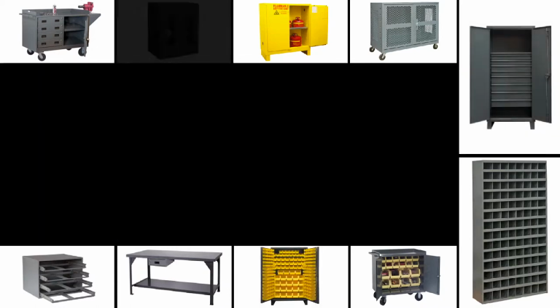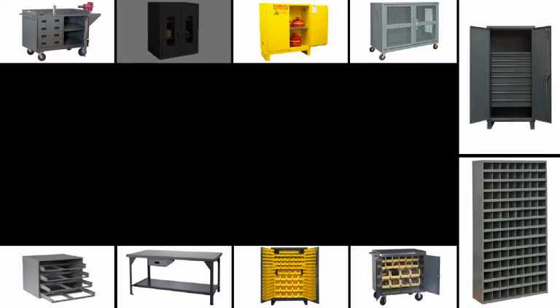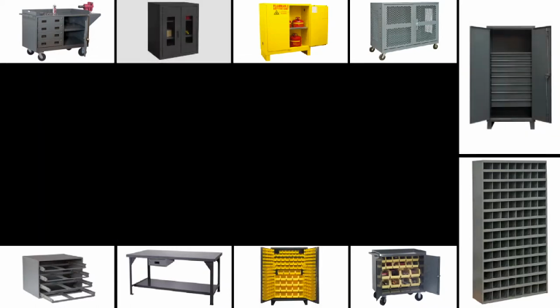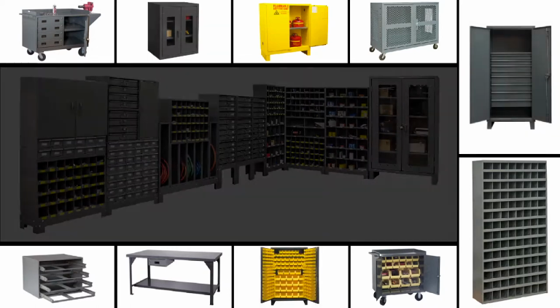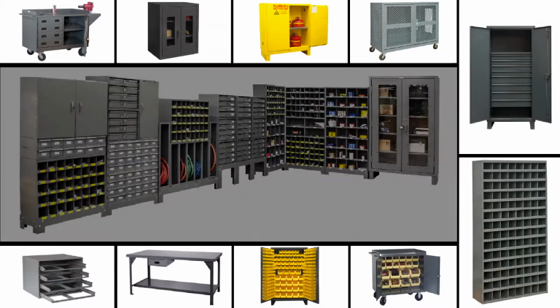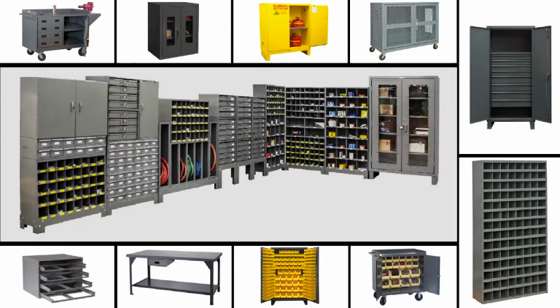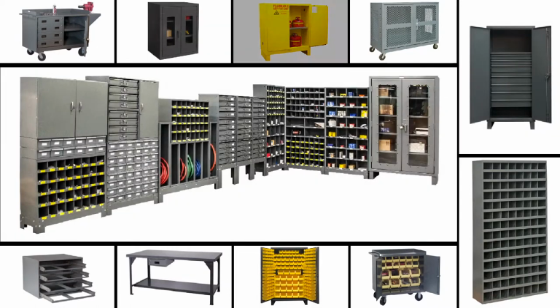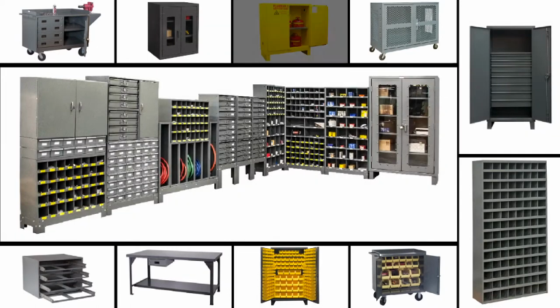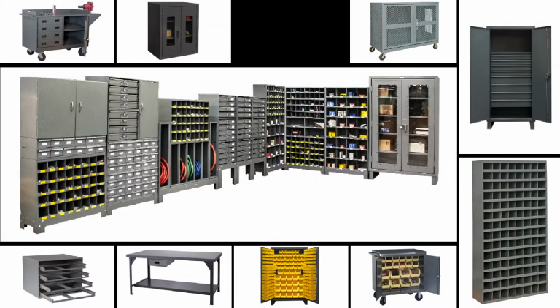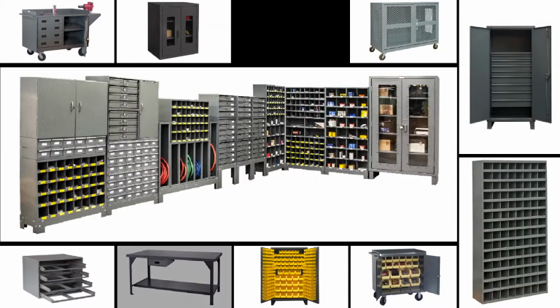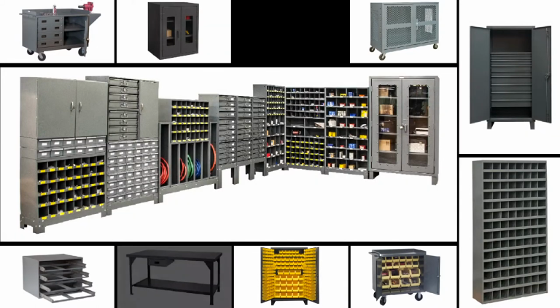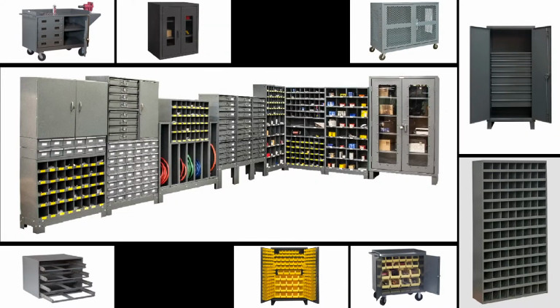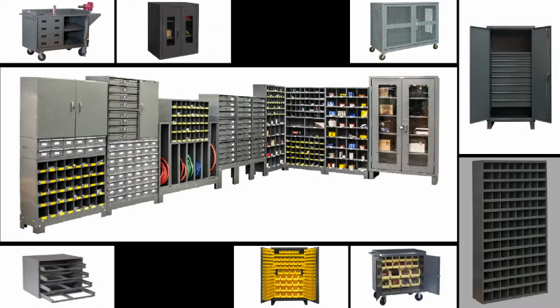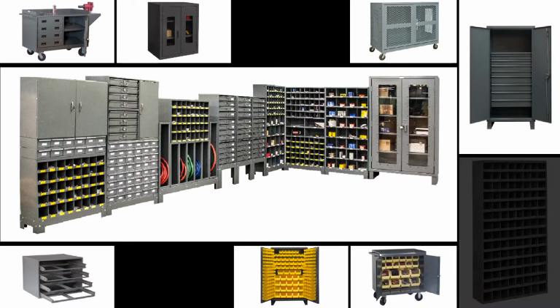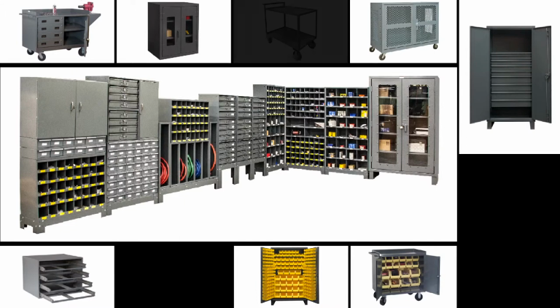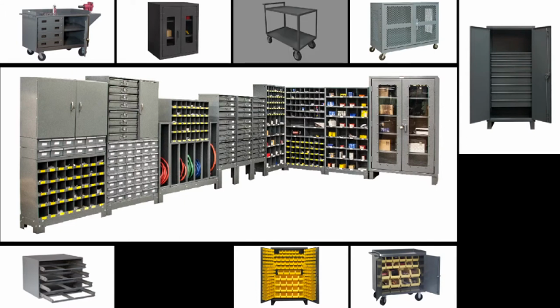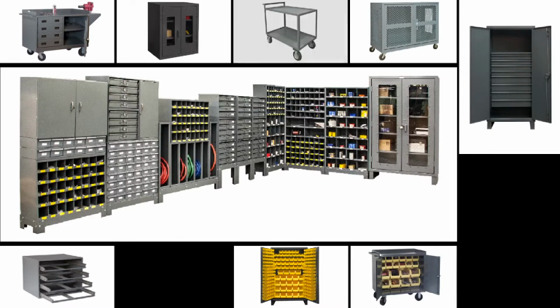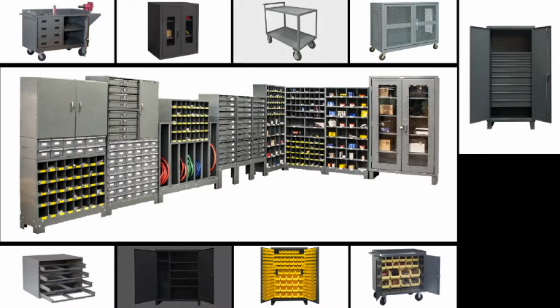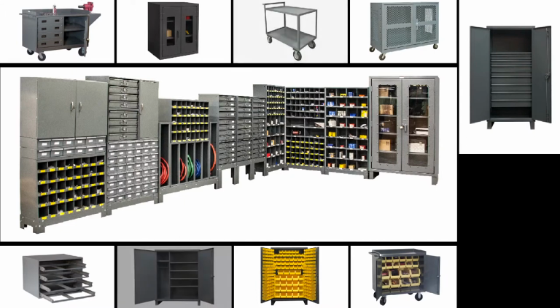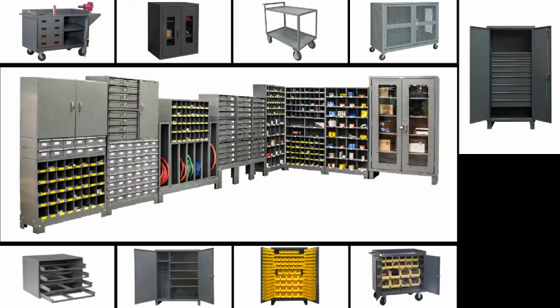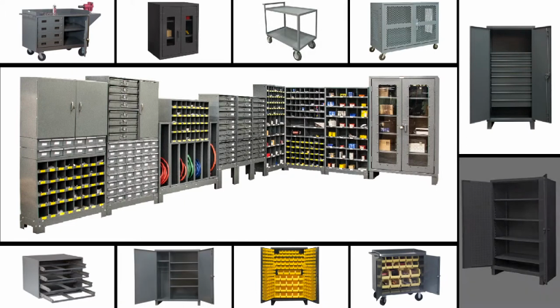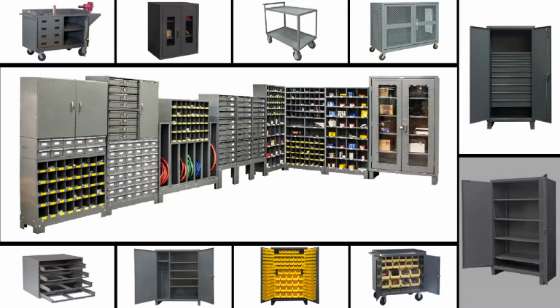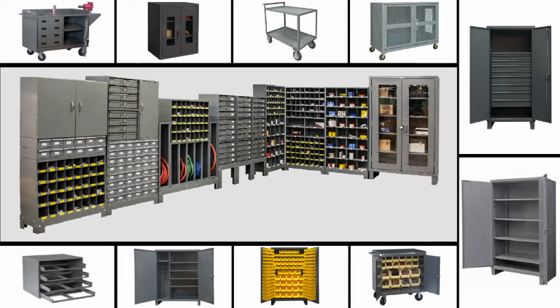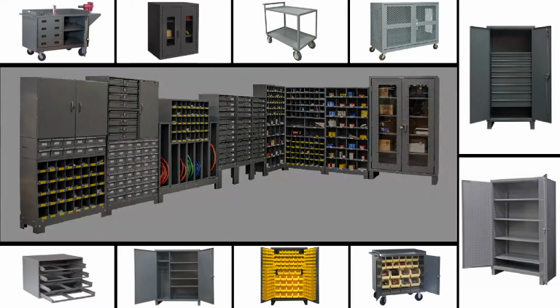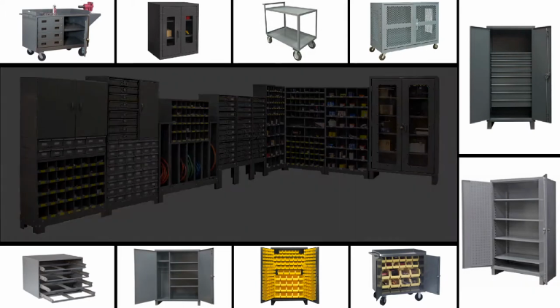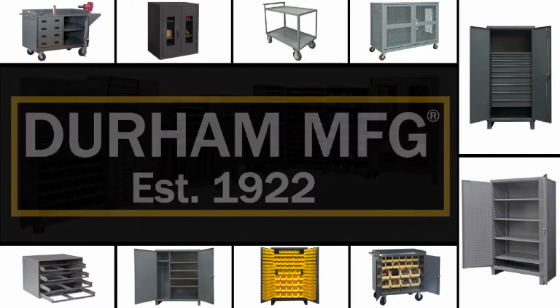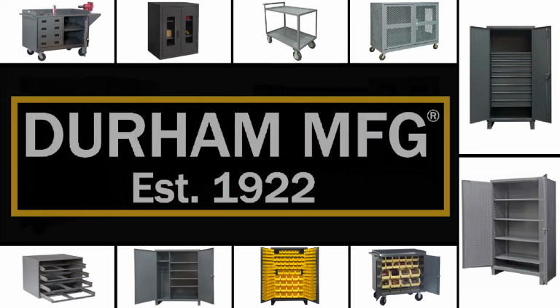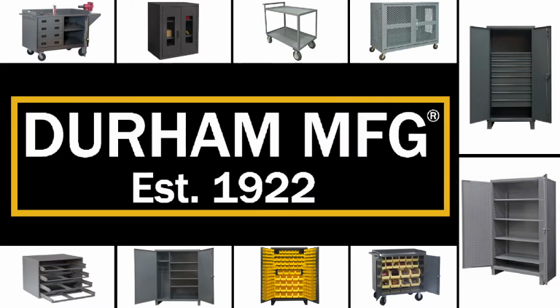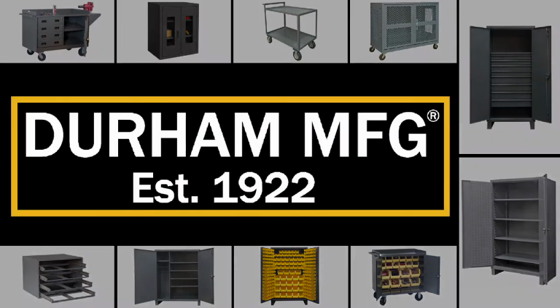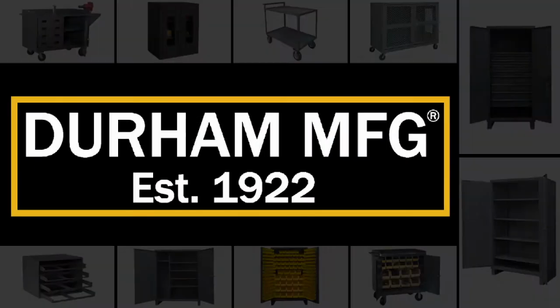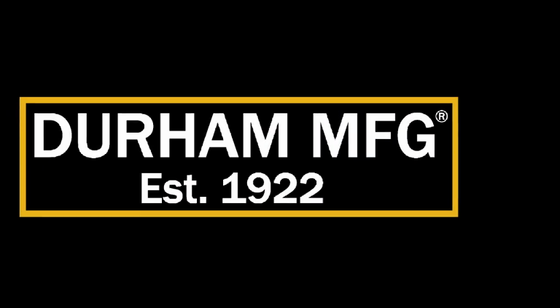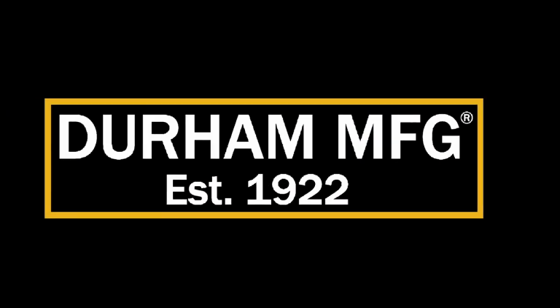If a quality storage cabinet is what you need for your shop, you're sure to find it at Durham Manufacturing Company.